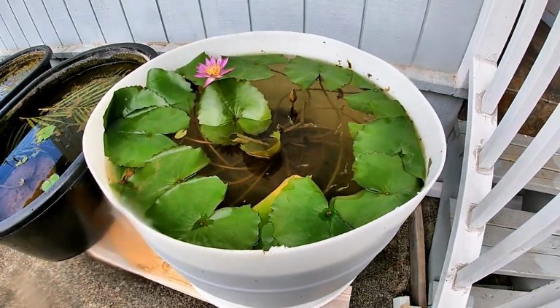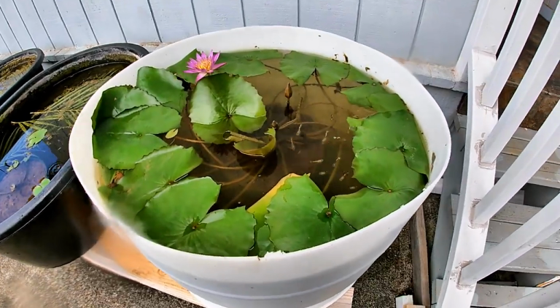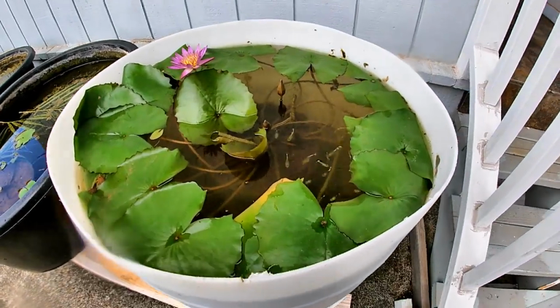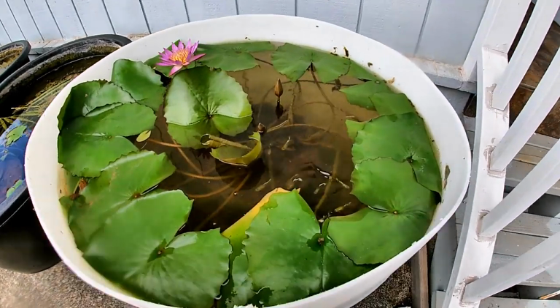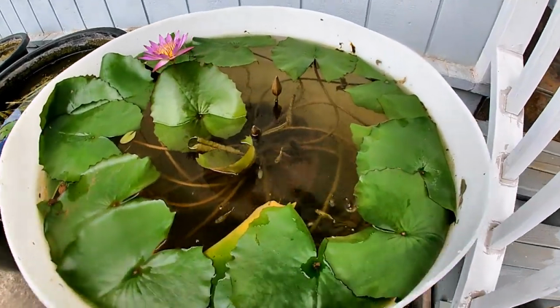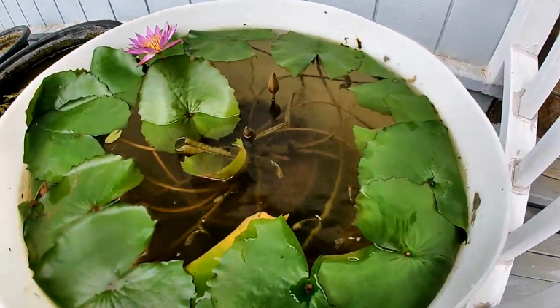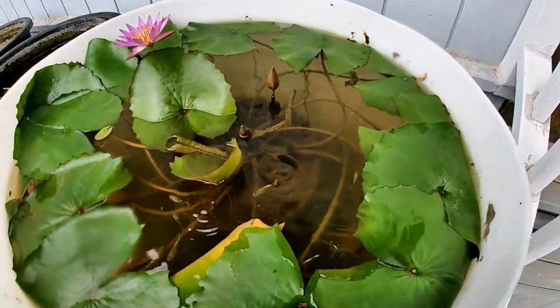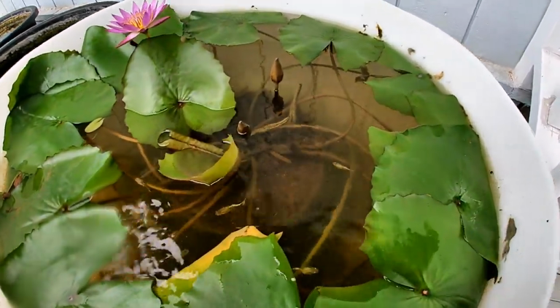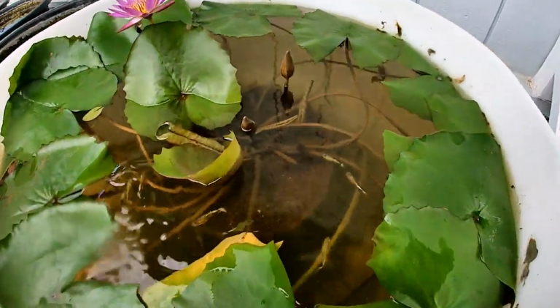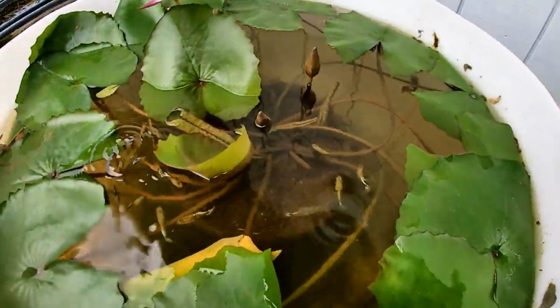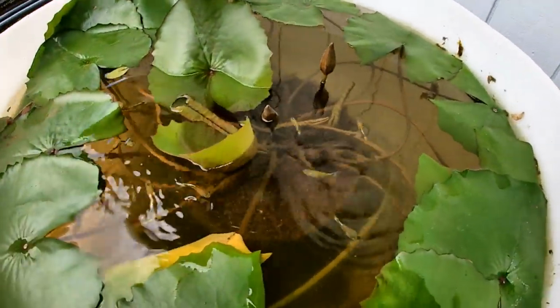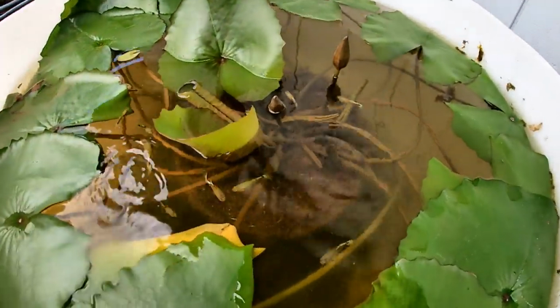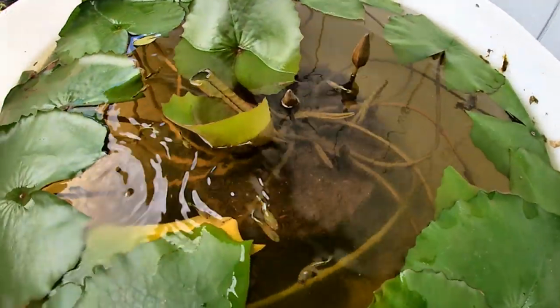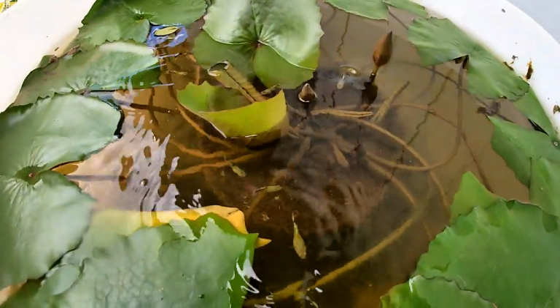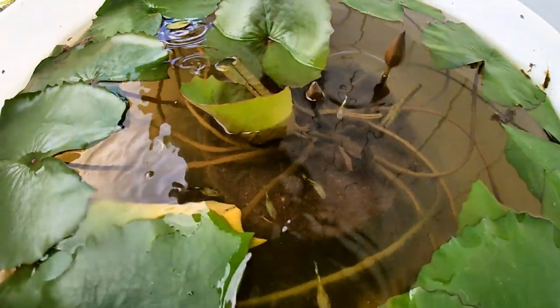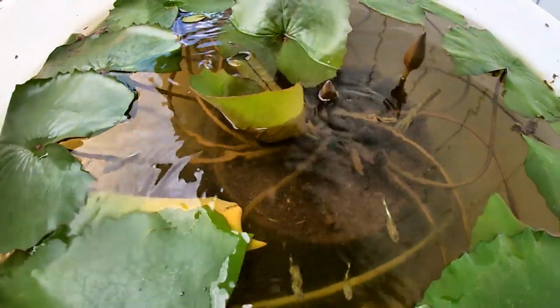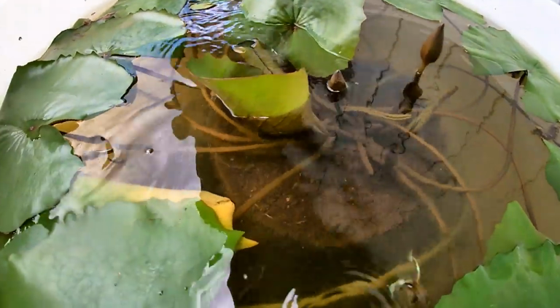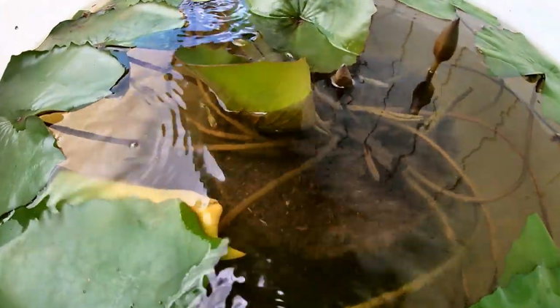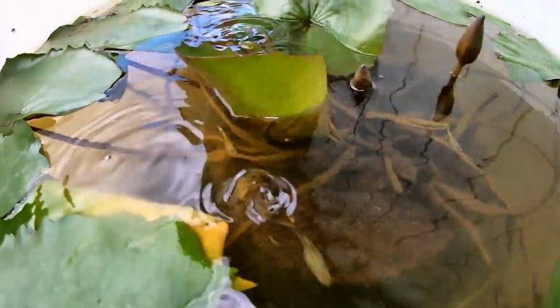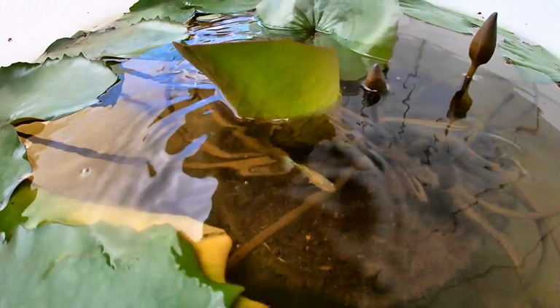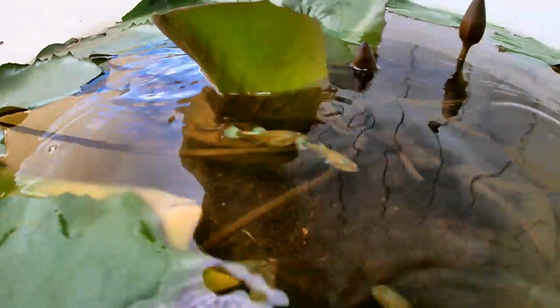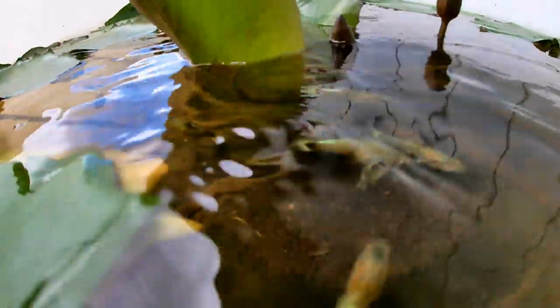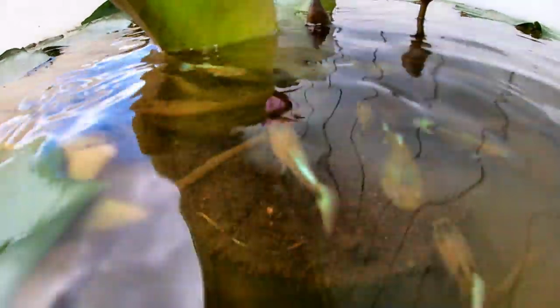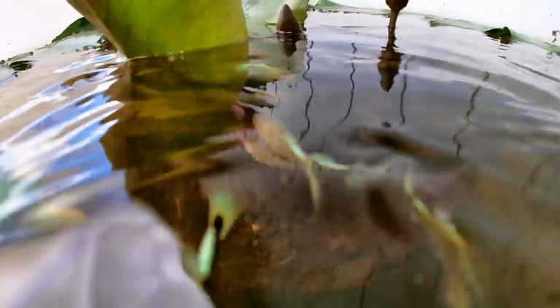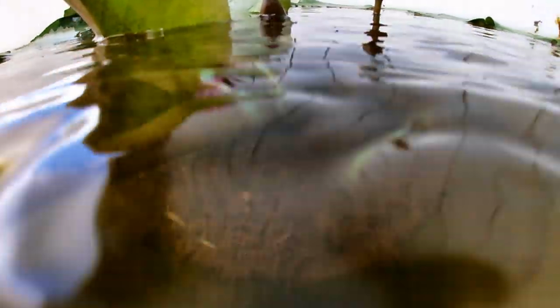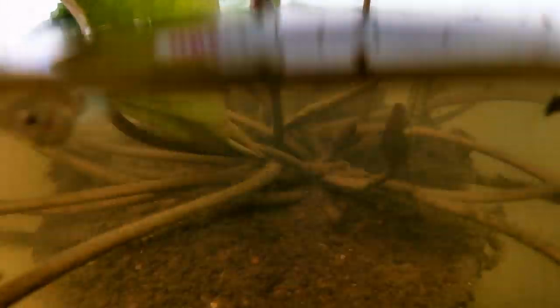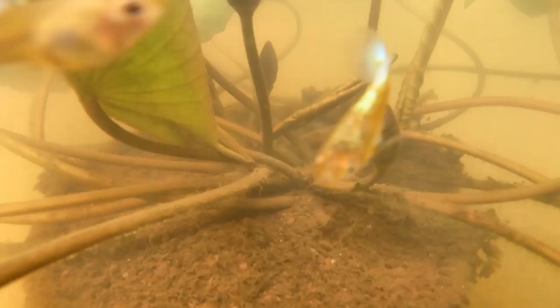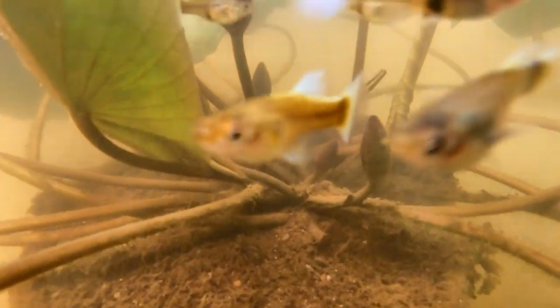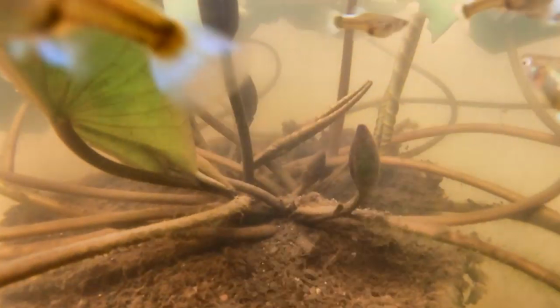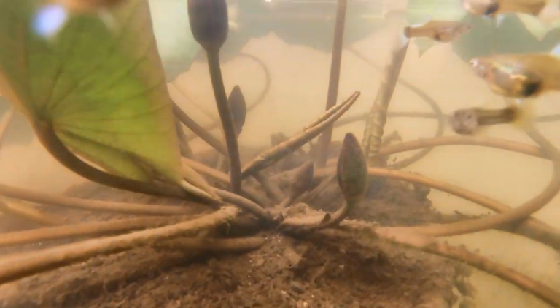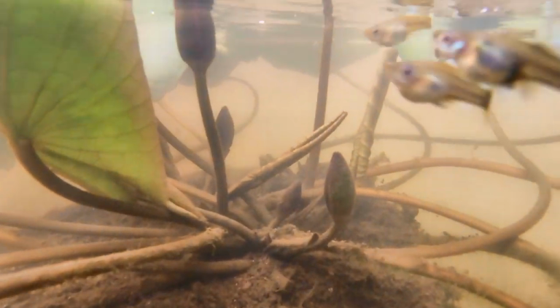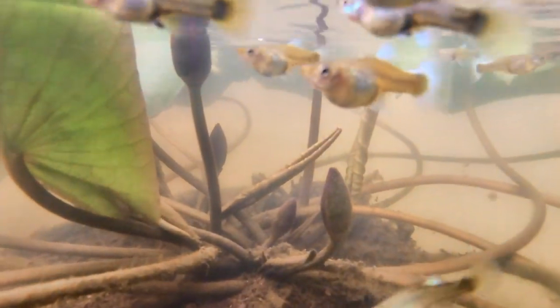A few weeks later, here's tub number three with some female juvenile Santa Claus Dumbo guppies.